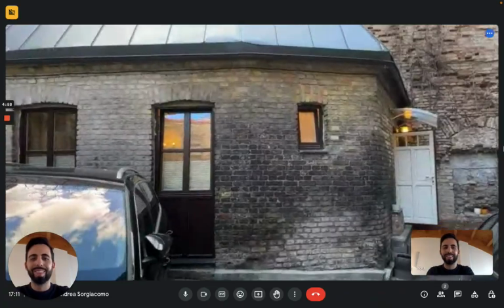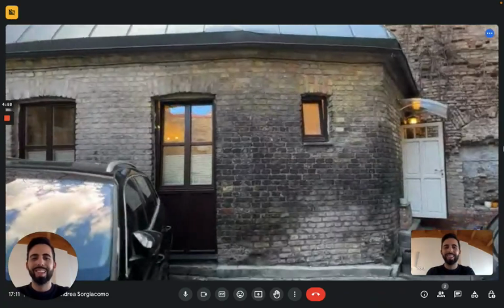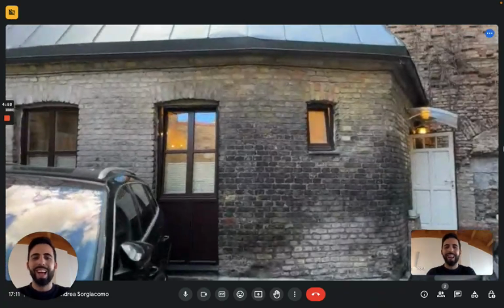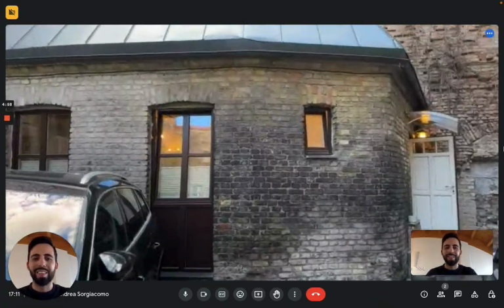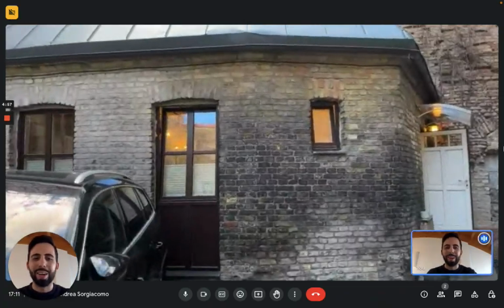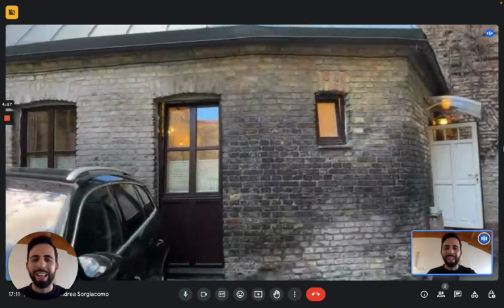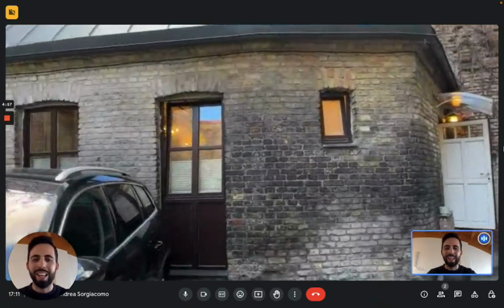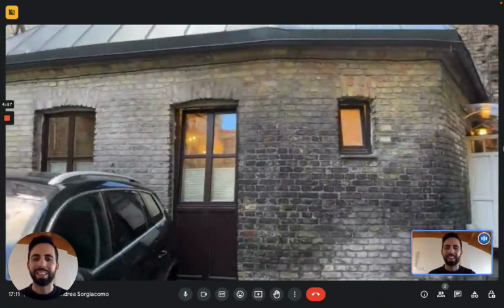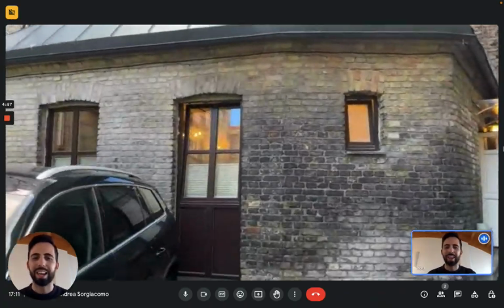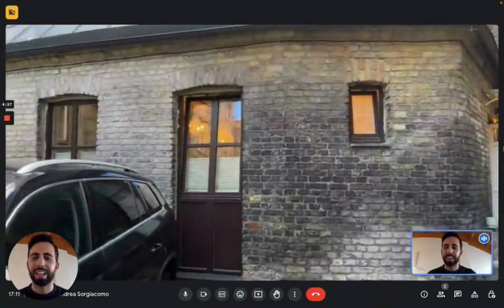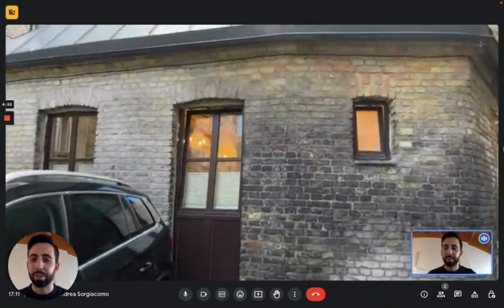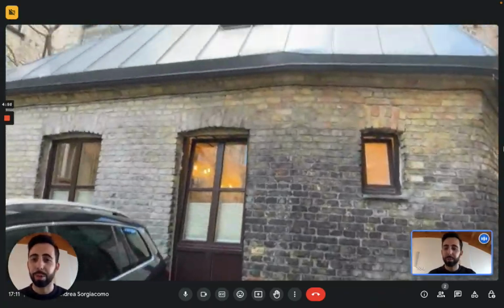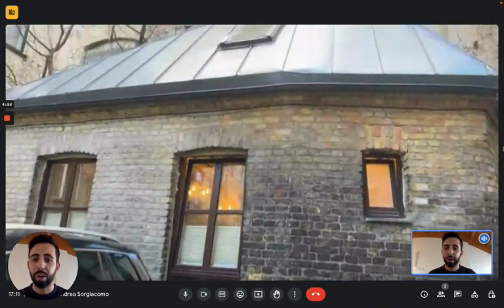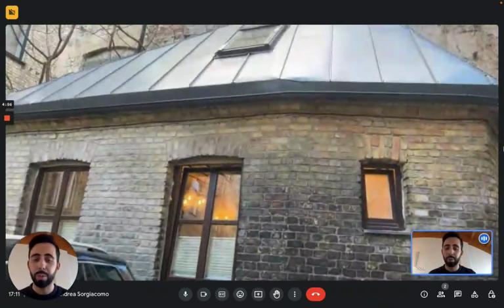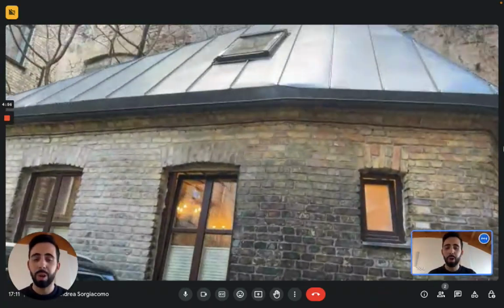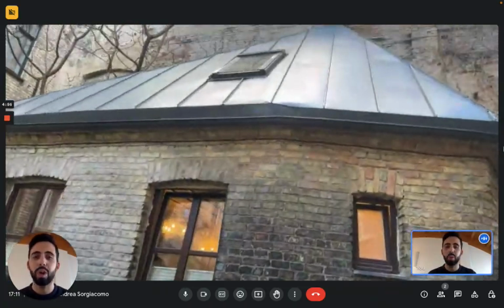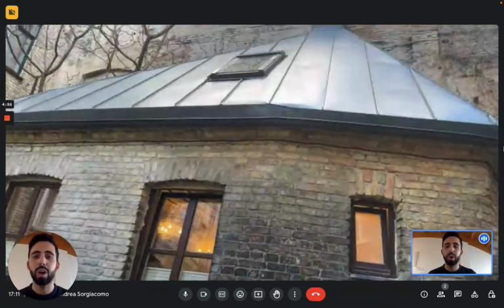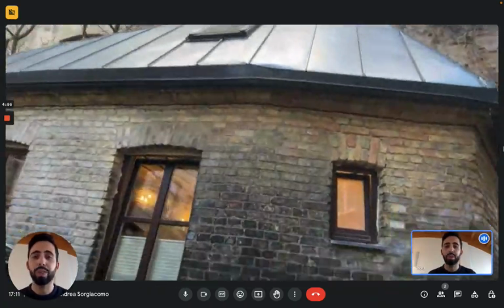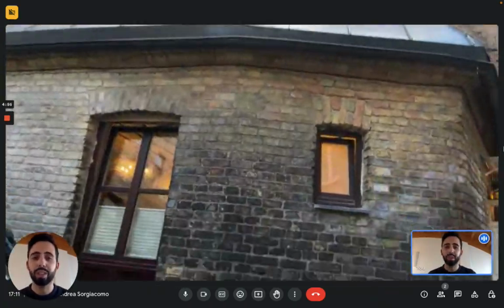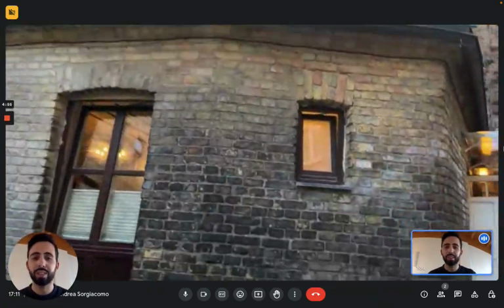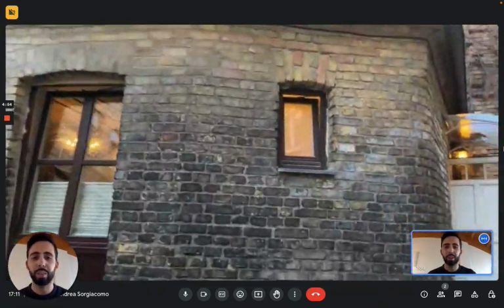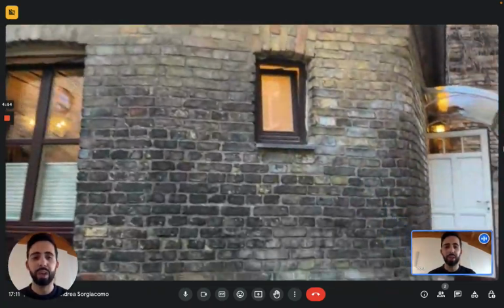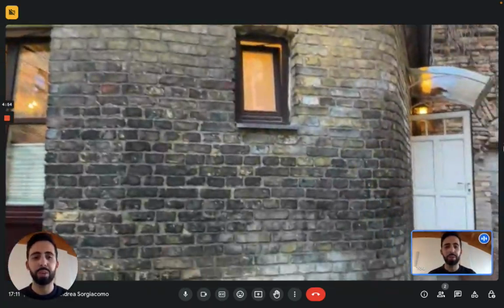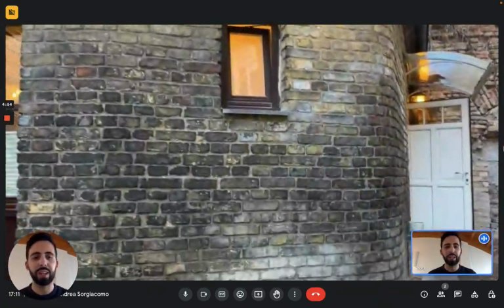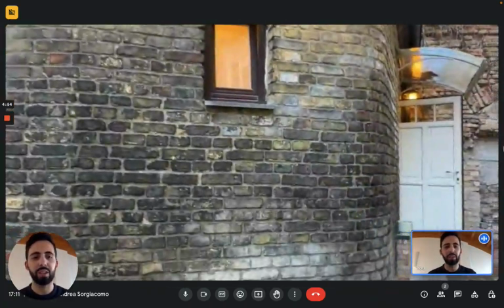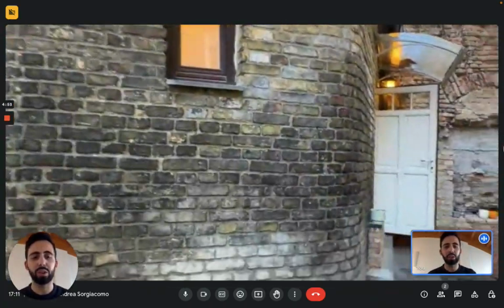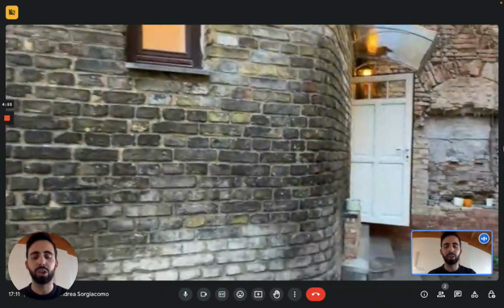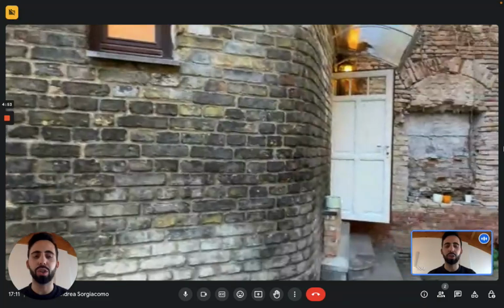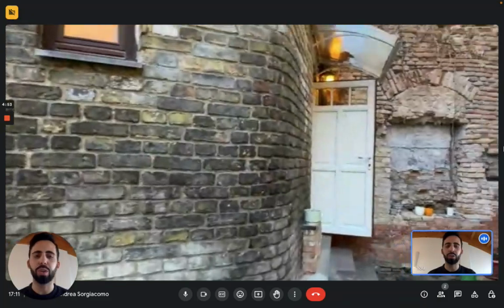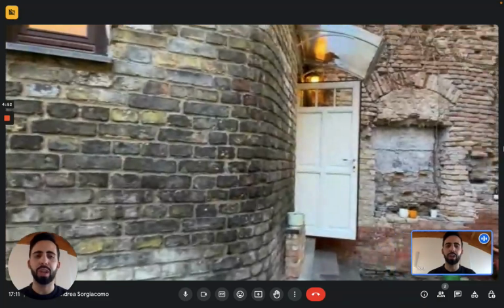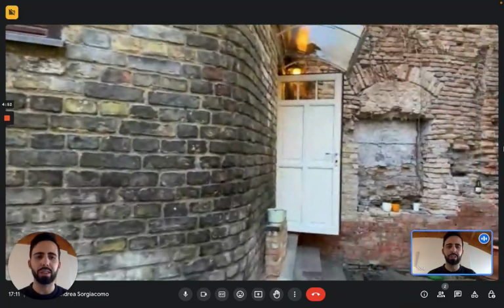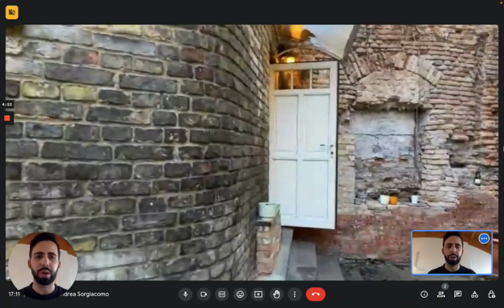Hi everybody, Andrea here from Sparta Home. We are in Vilnius and we're here with the landlord to show you this really nice apartment.